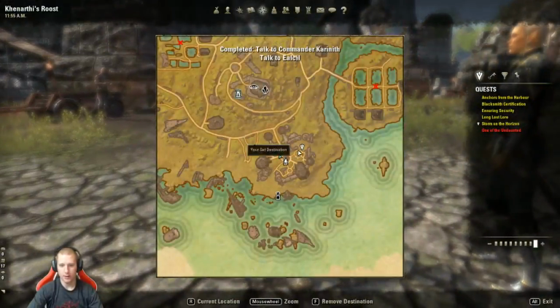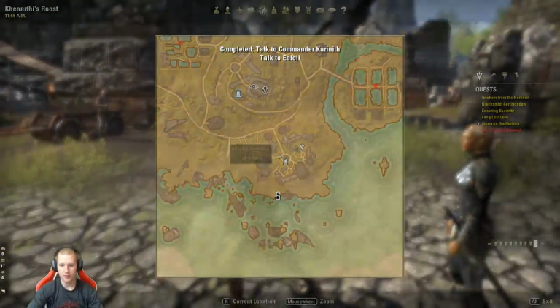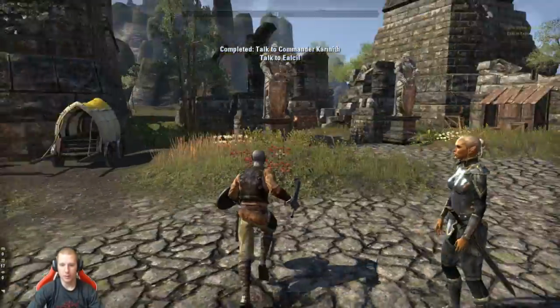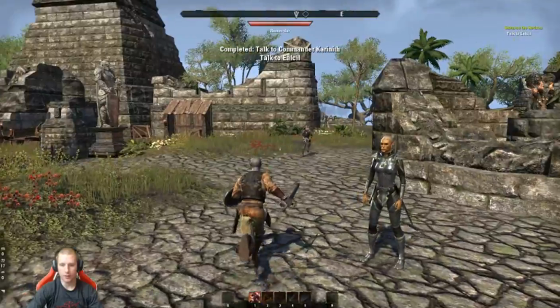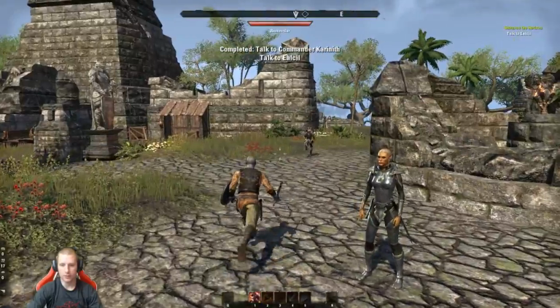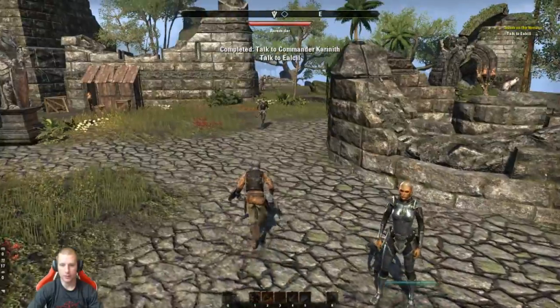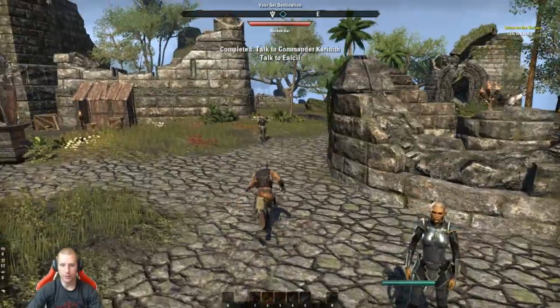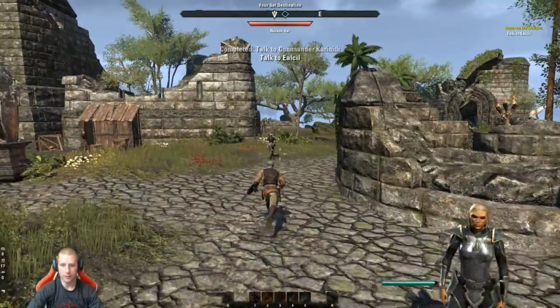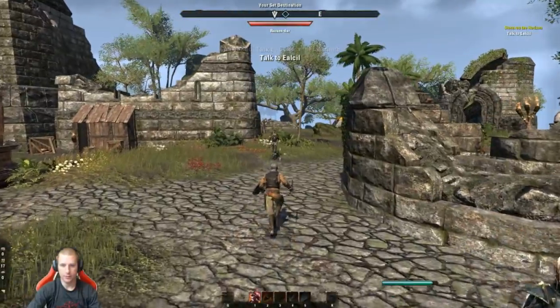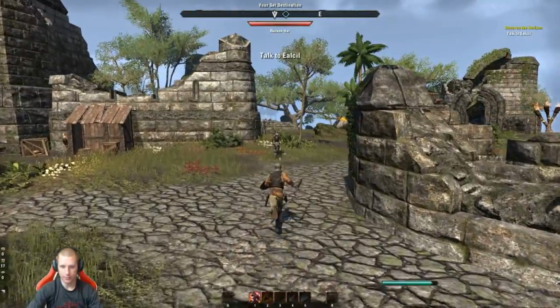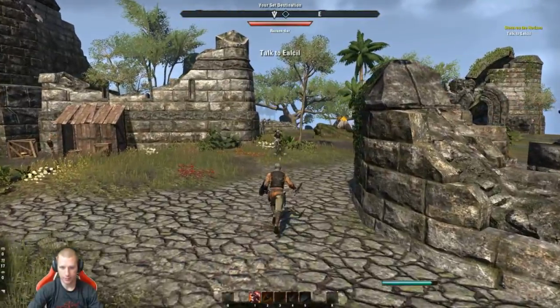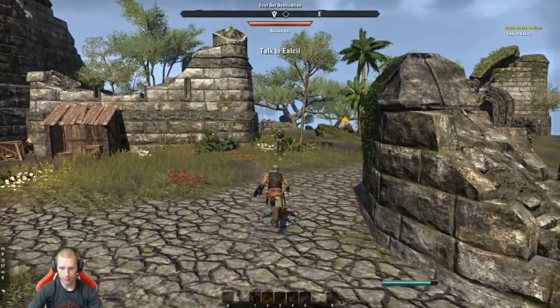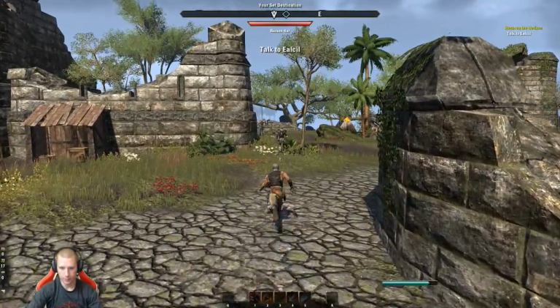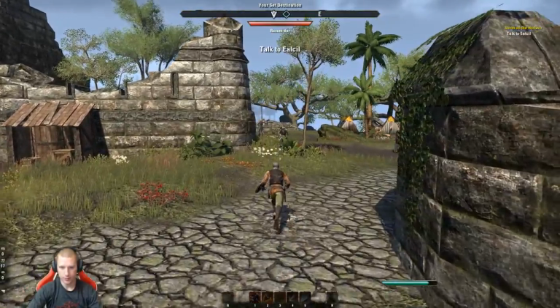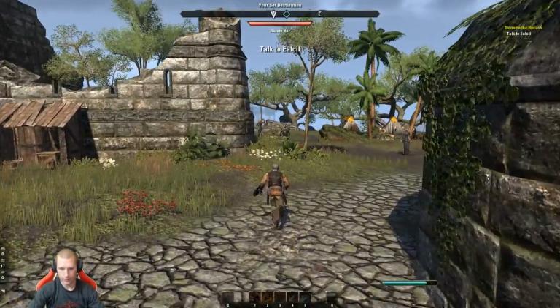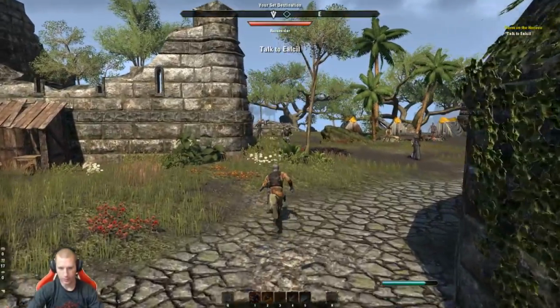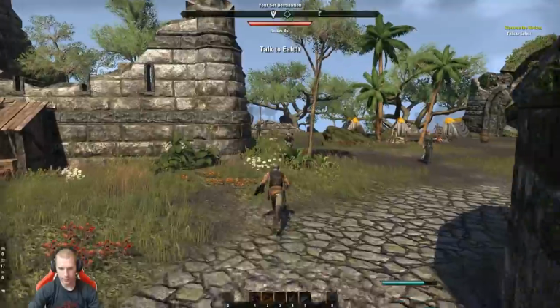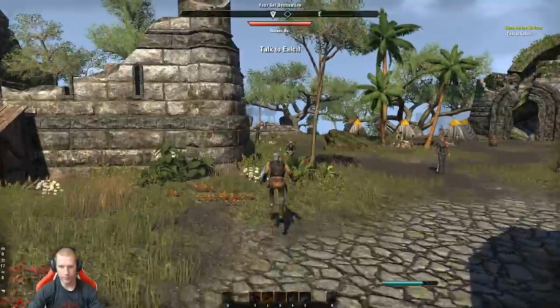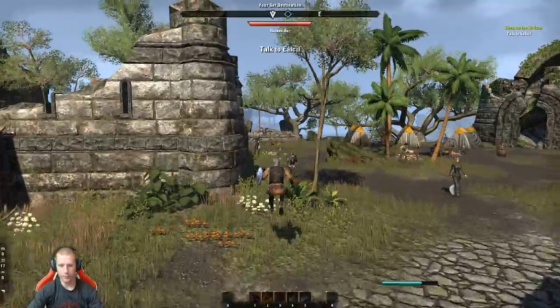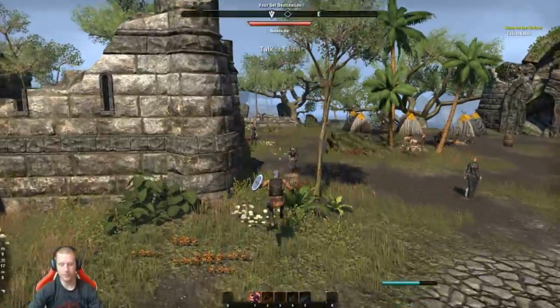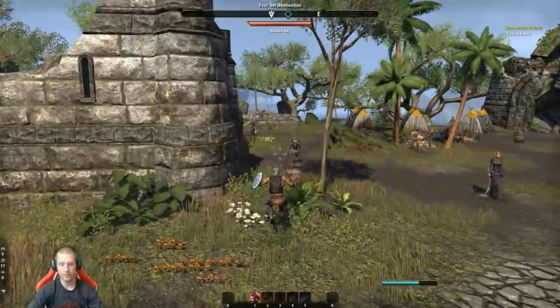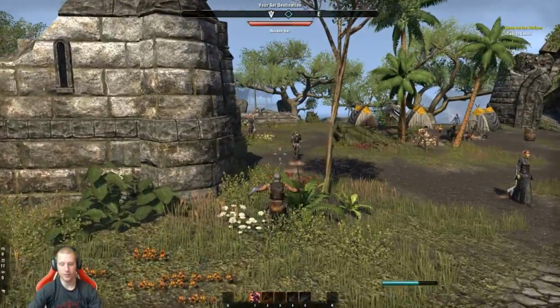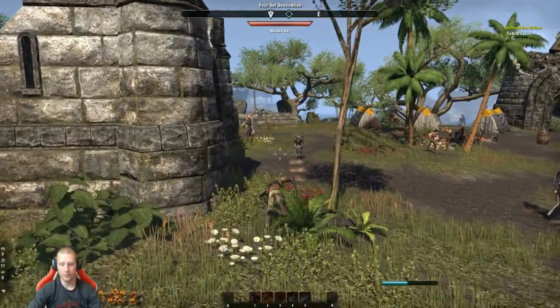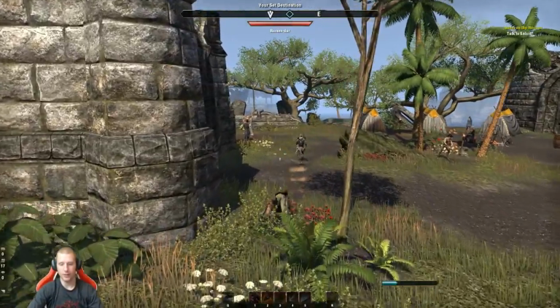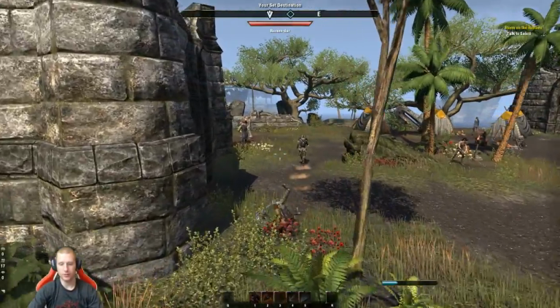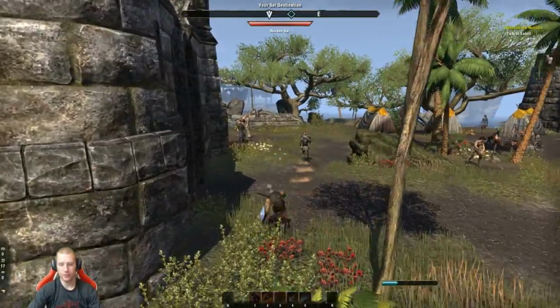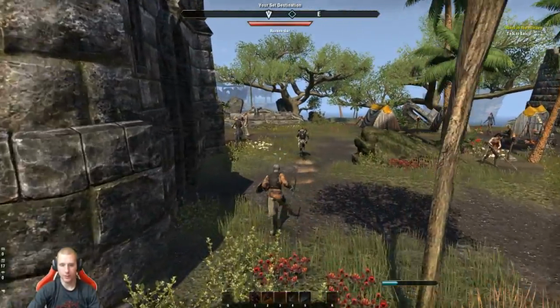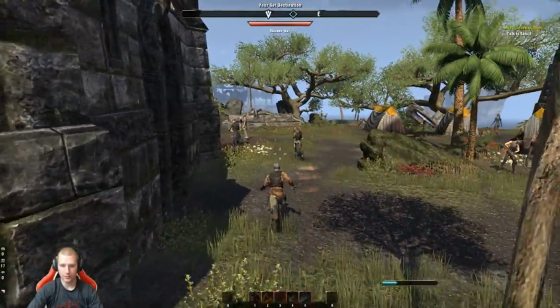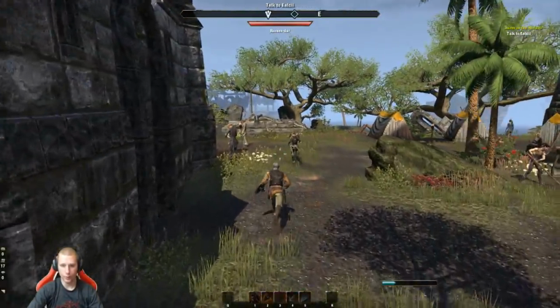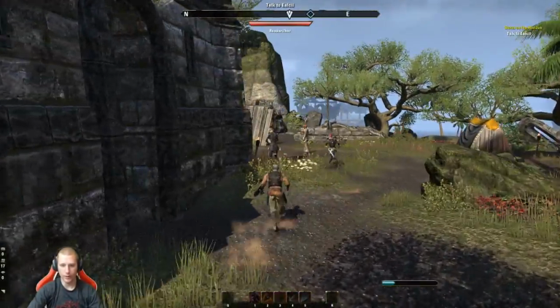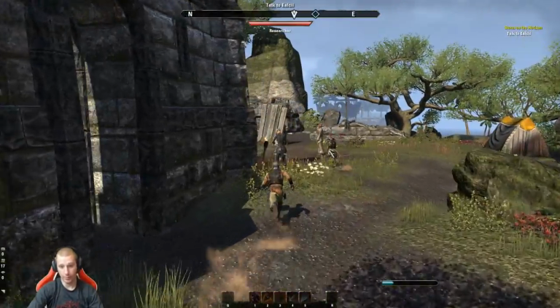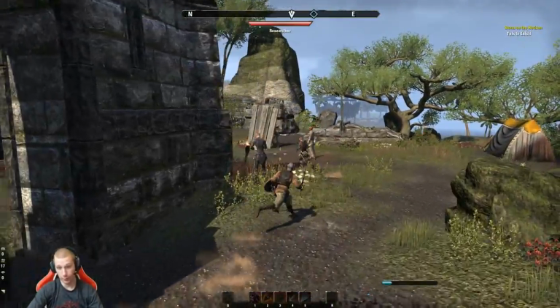Quest markers are good. Let's go. I'm so slow — dodge roll. We call that a pro roll.